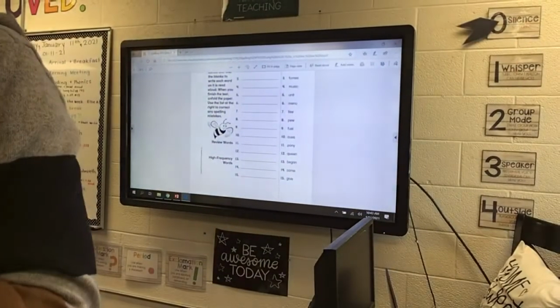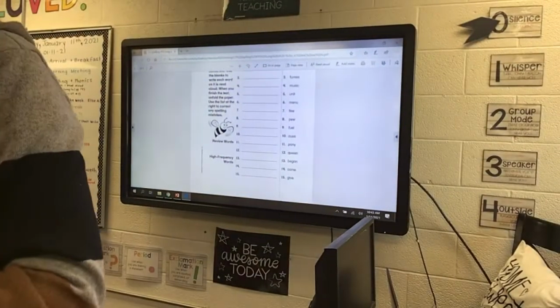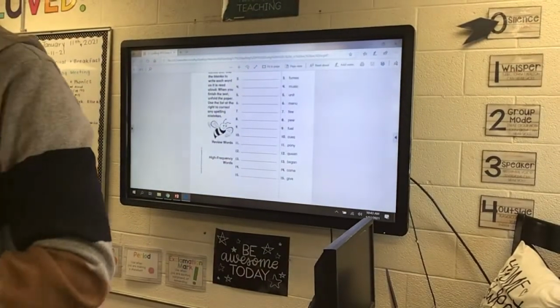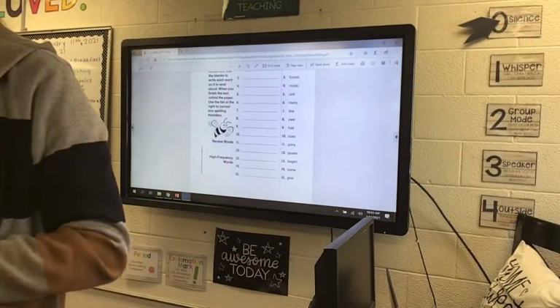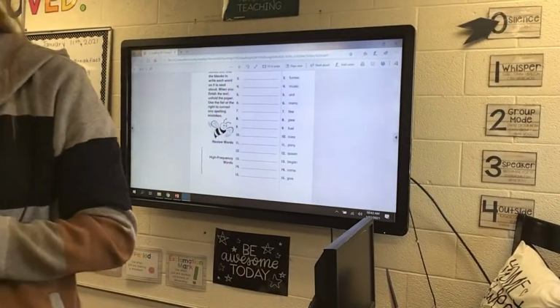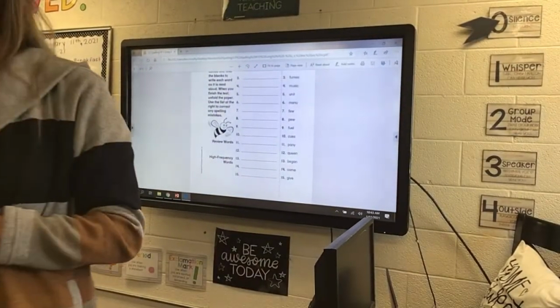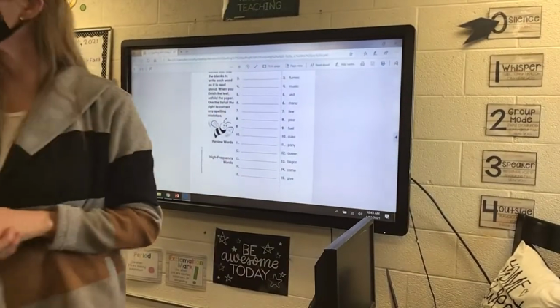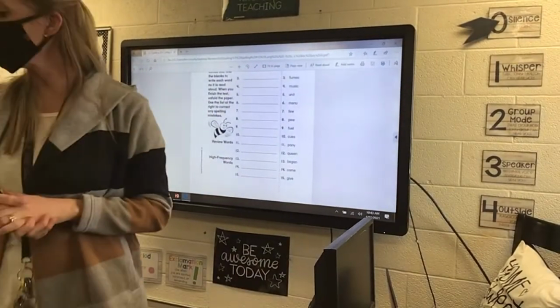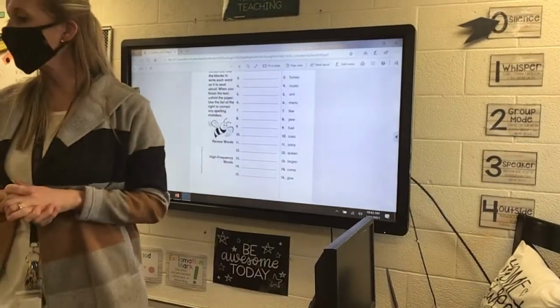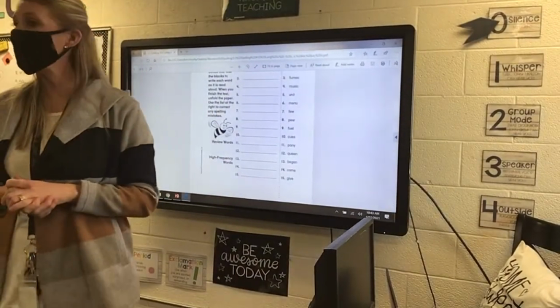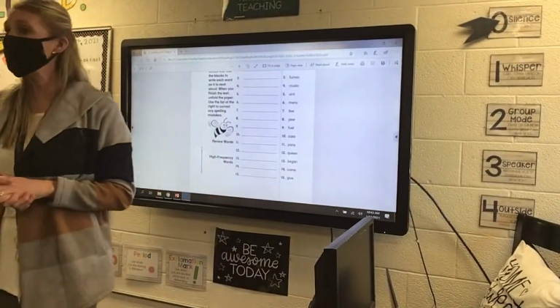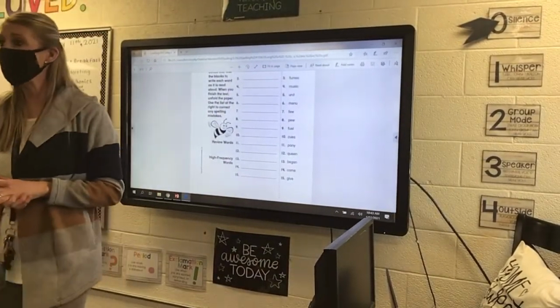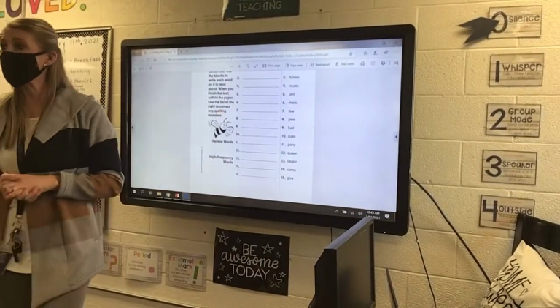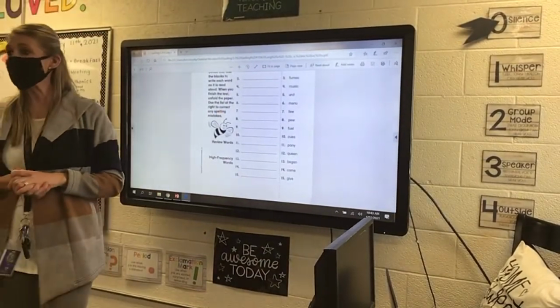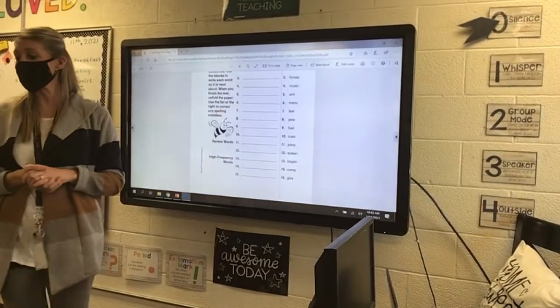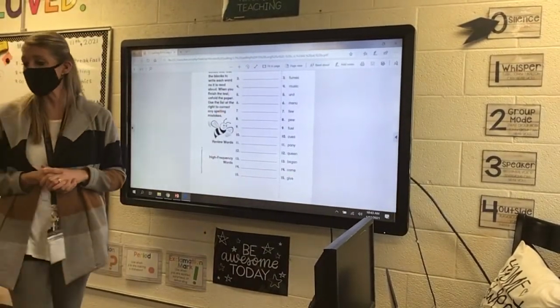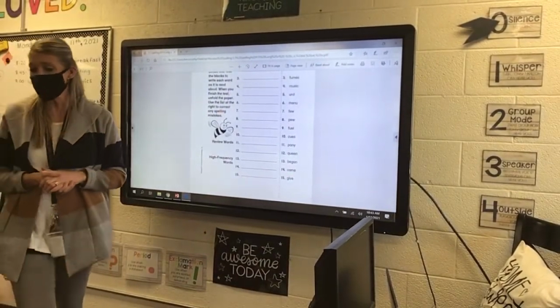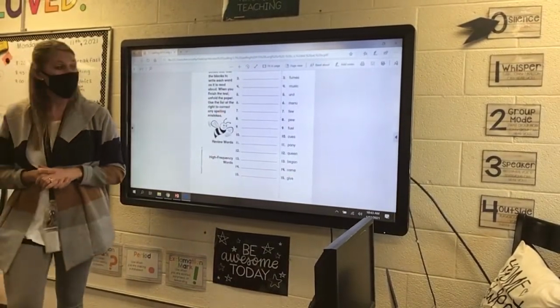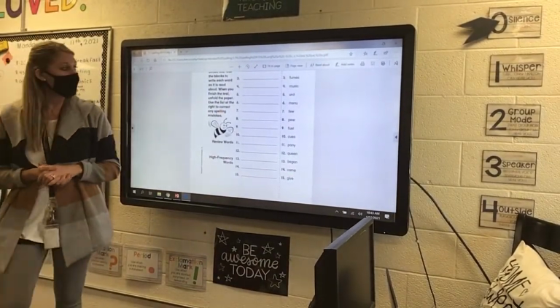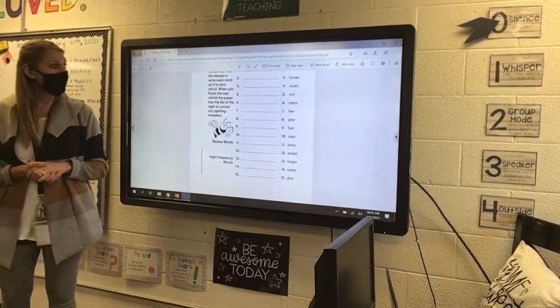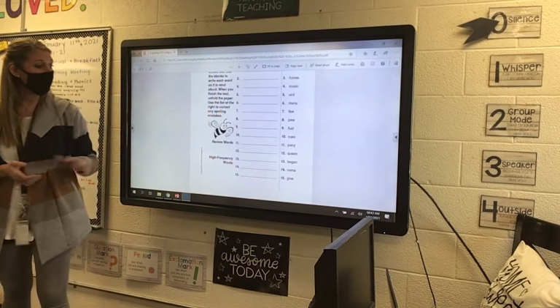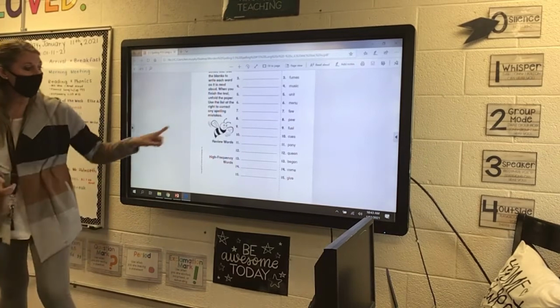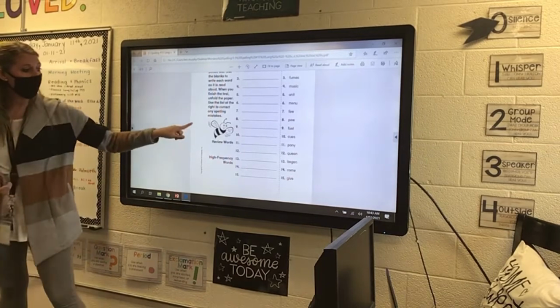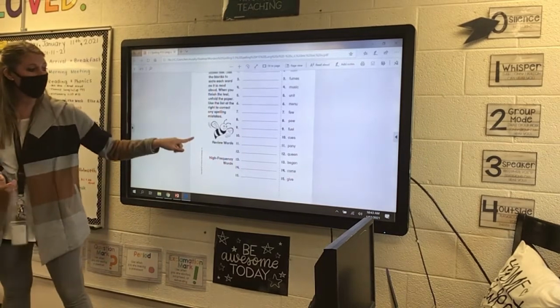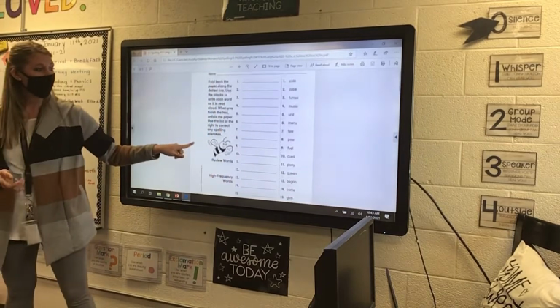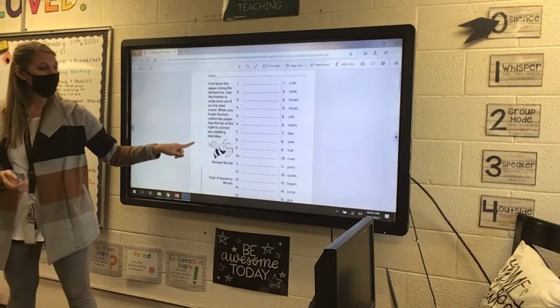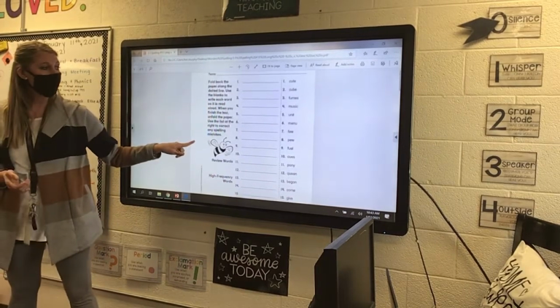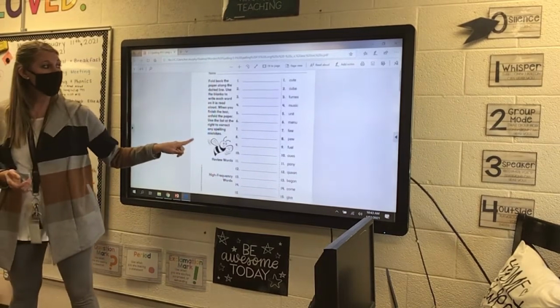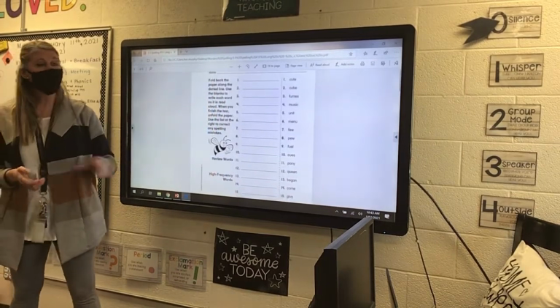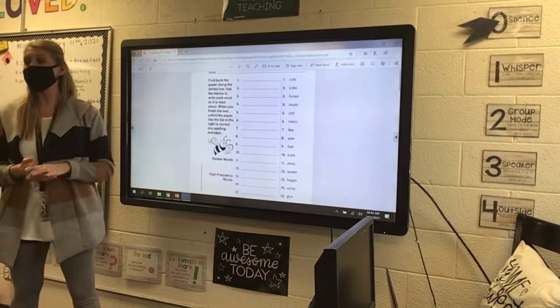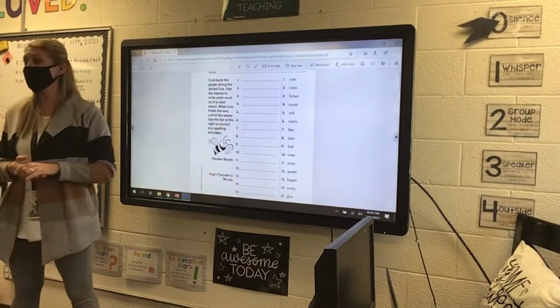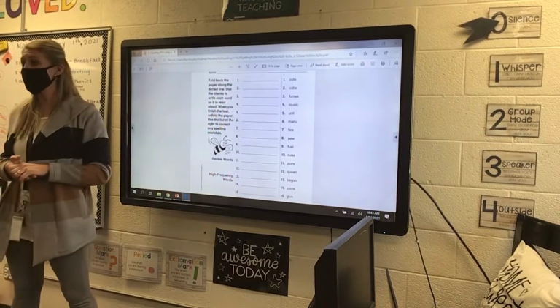All right, second graders, we're going to learn our newest spelling words for this week. For this week, we have 10 new basic words.